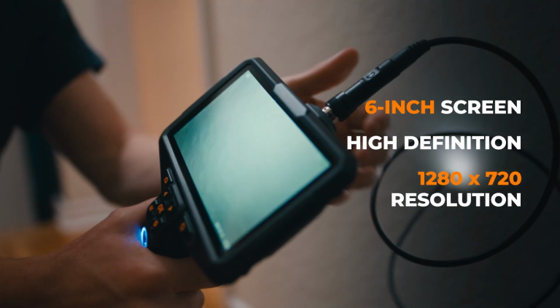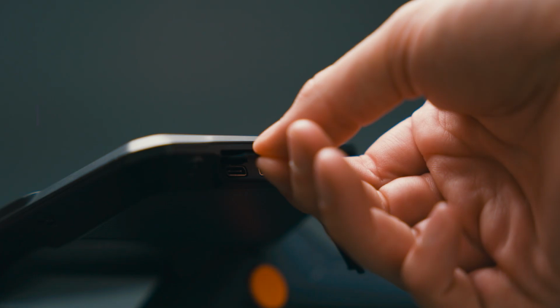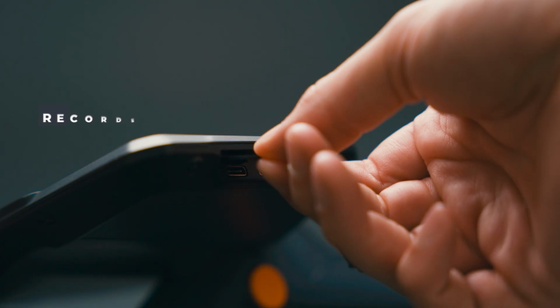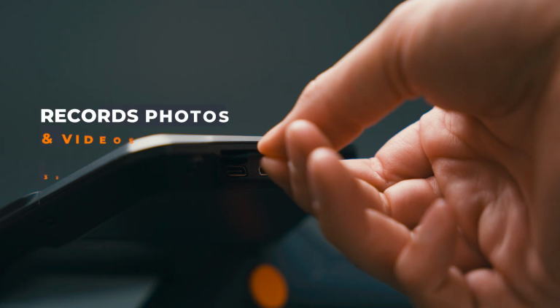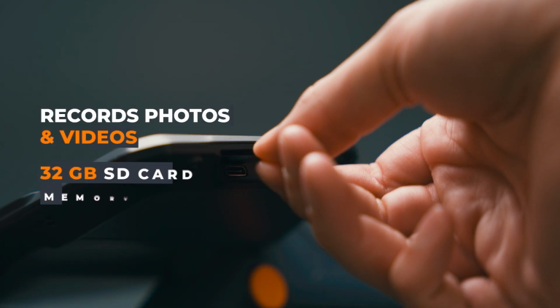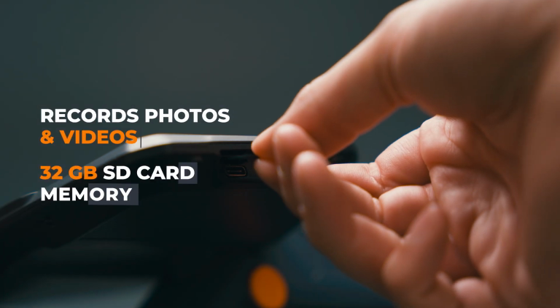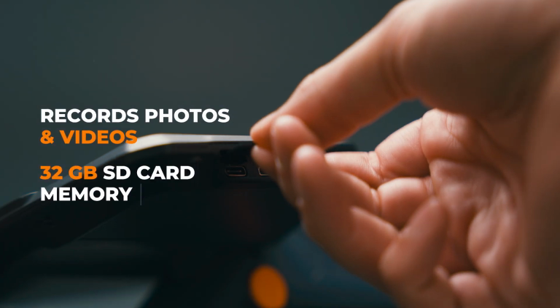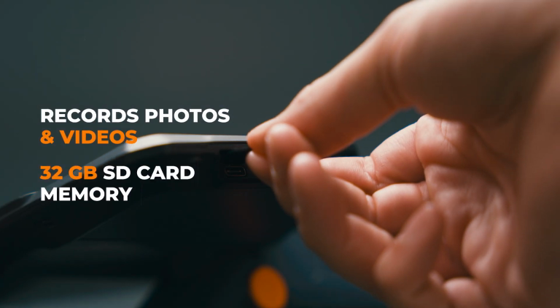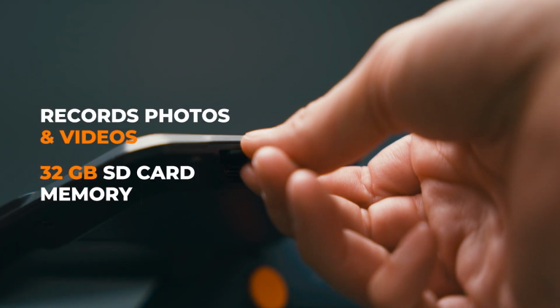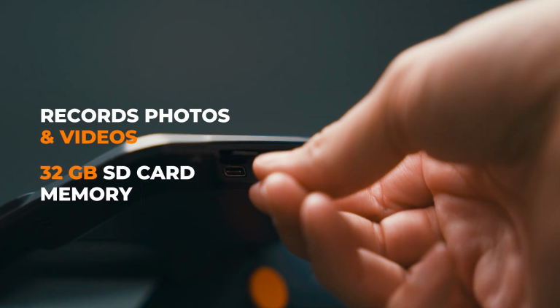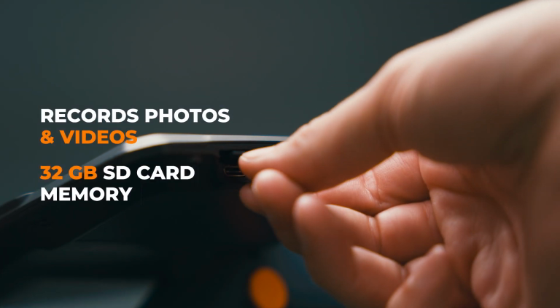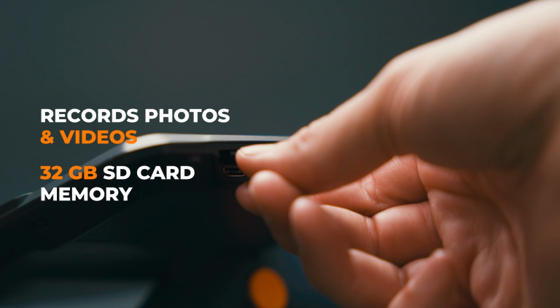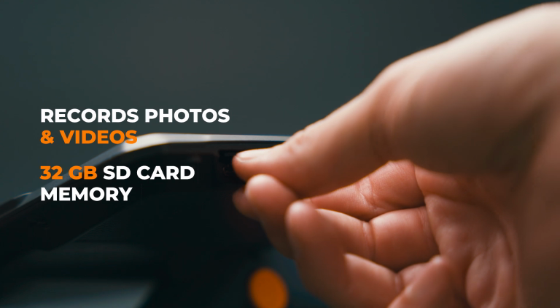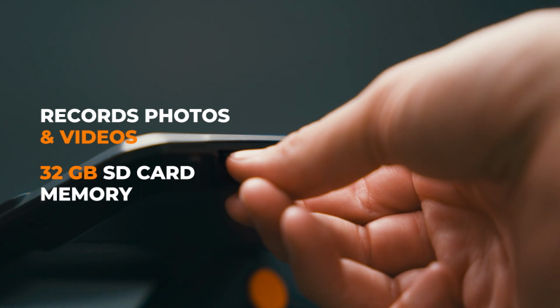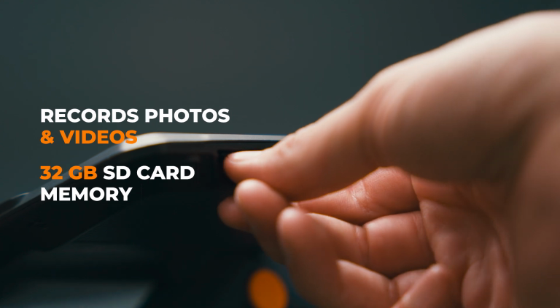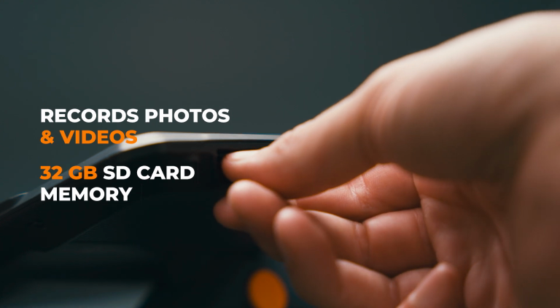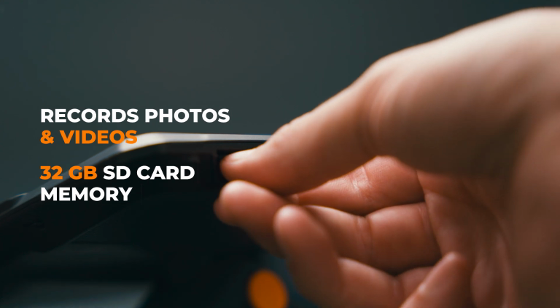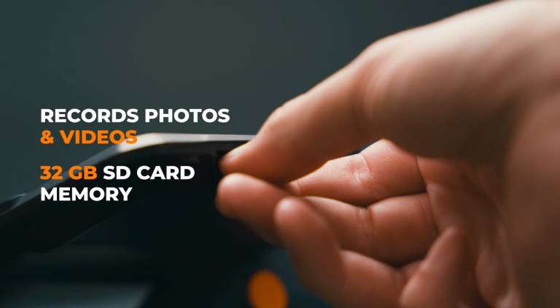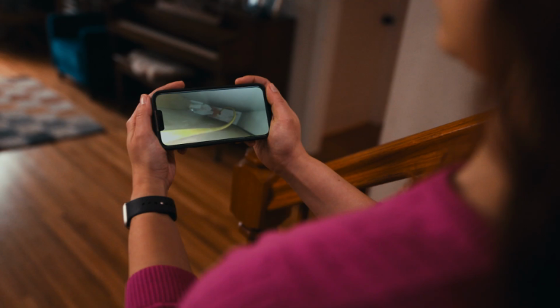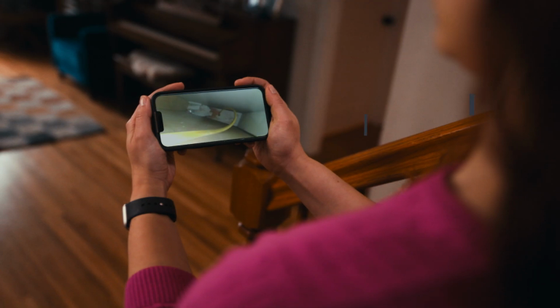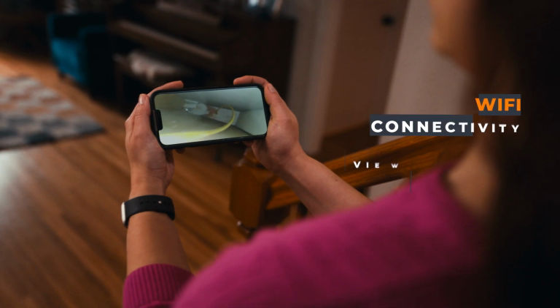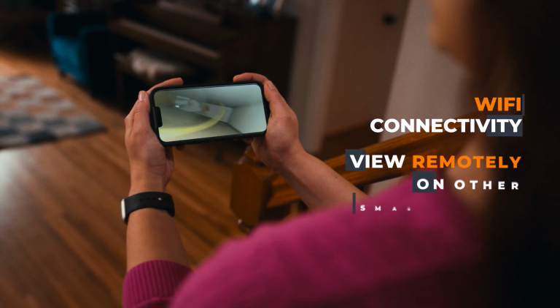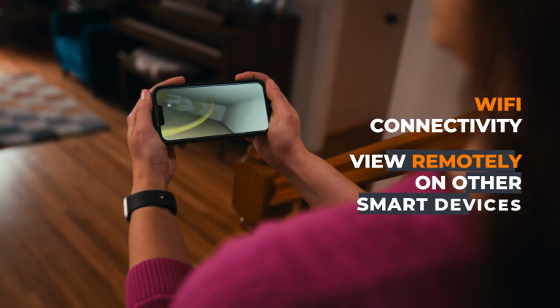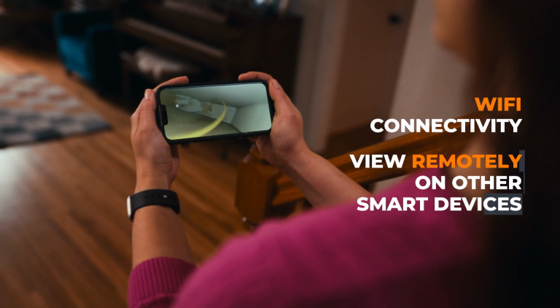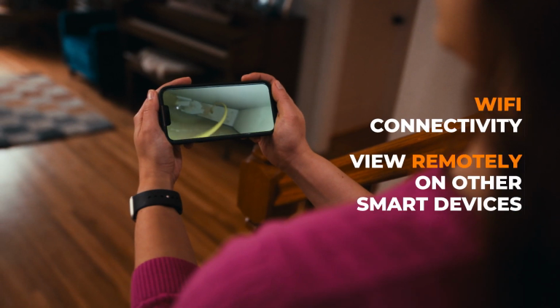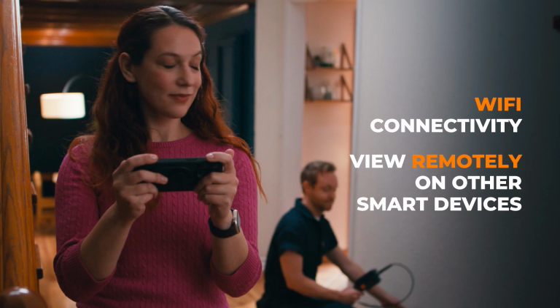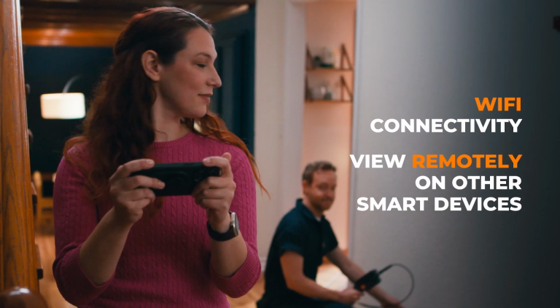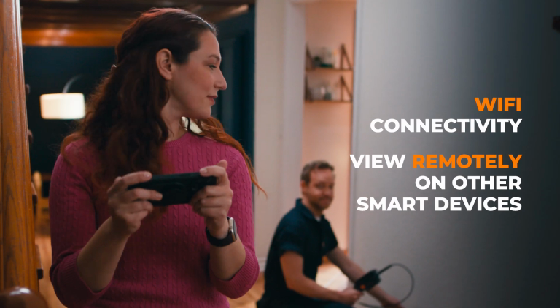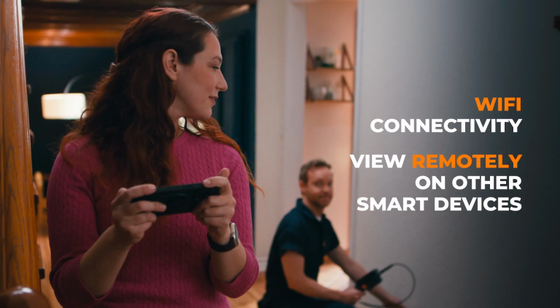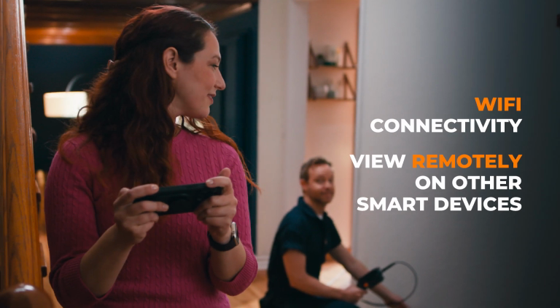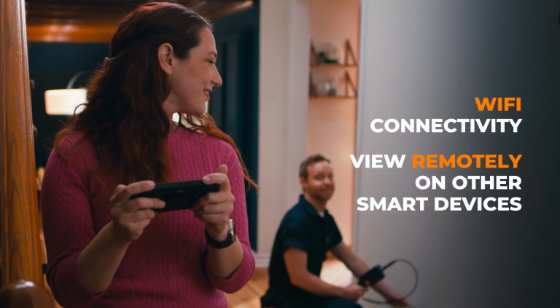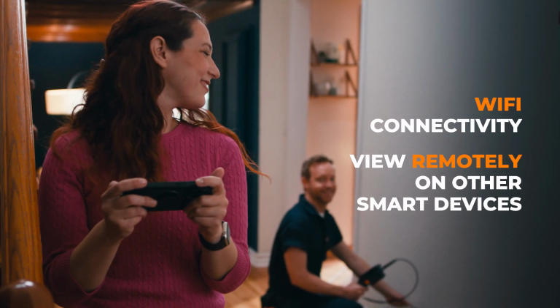Record photos and video onto a 32GB SD card, and use WiFi for wireless viewing on other smart devices.